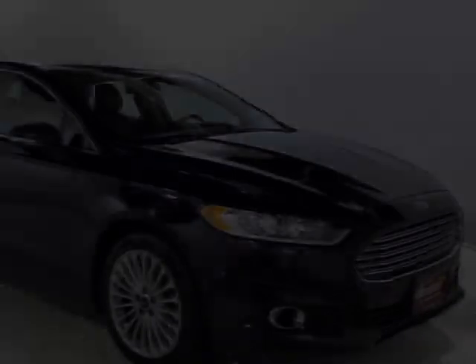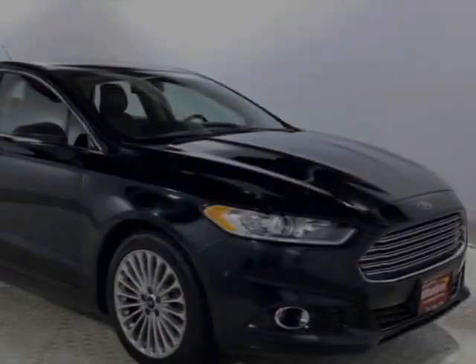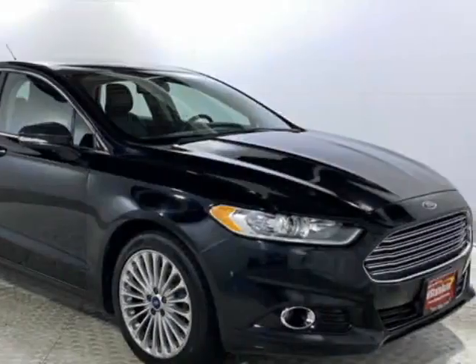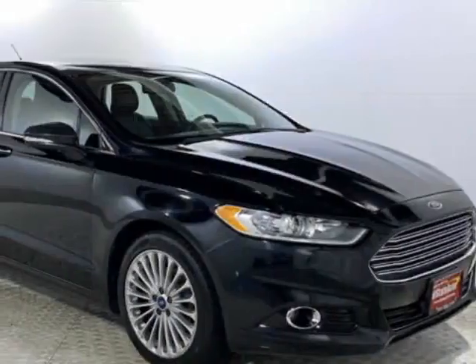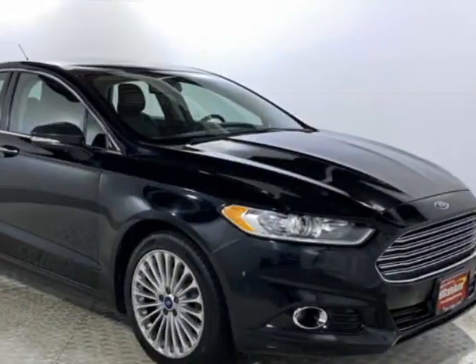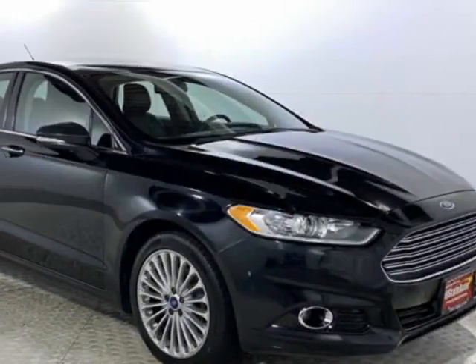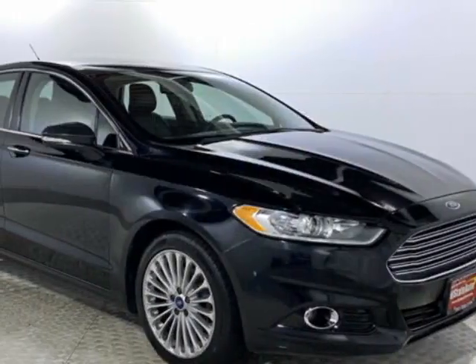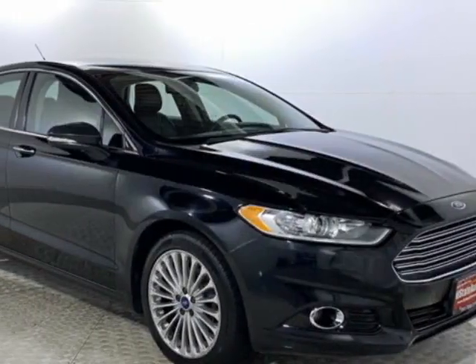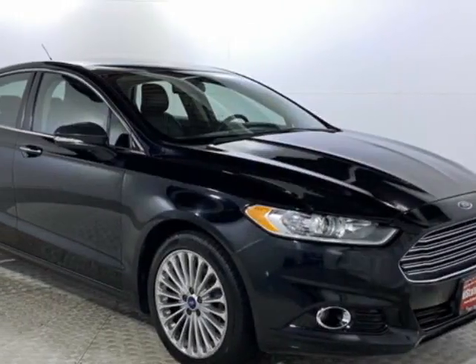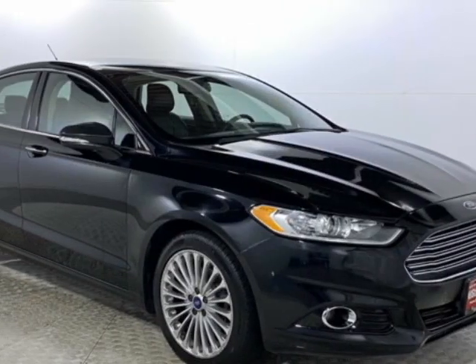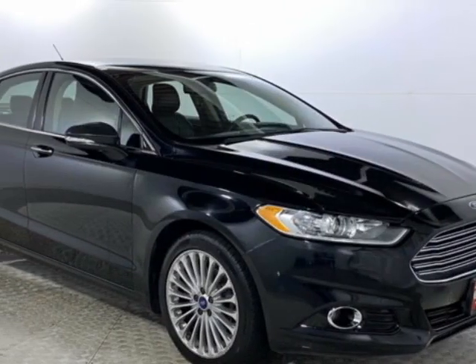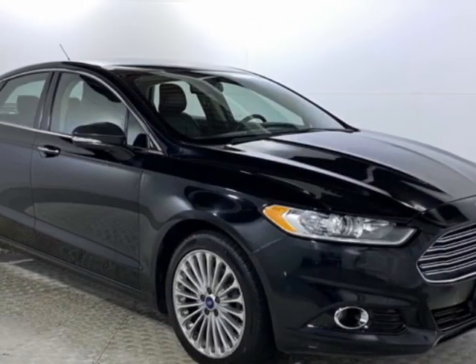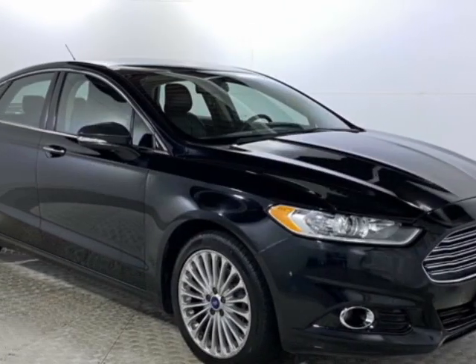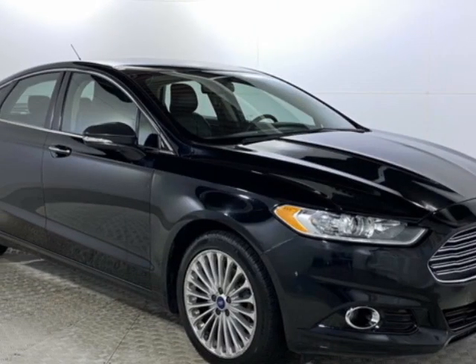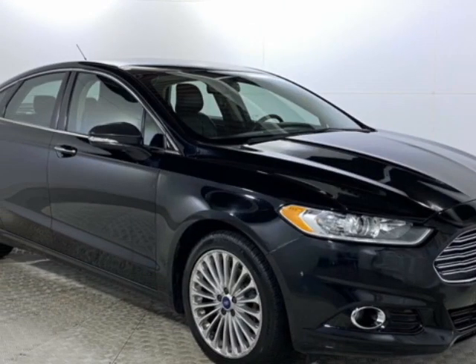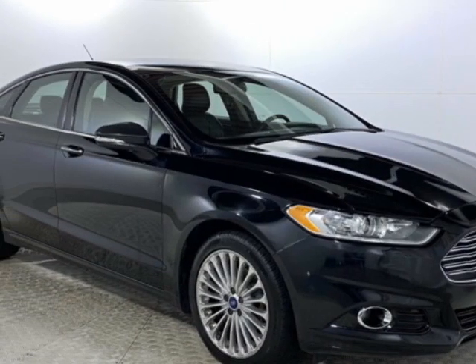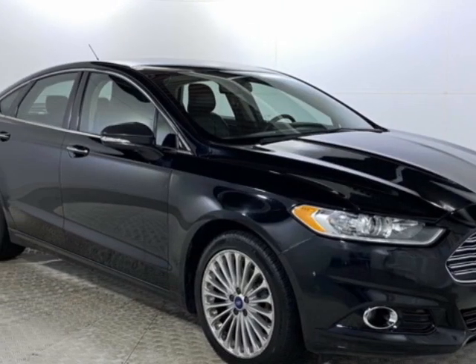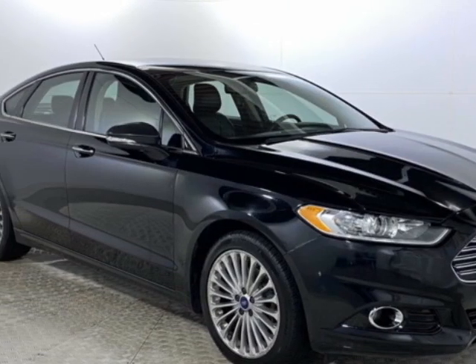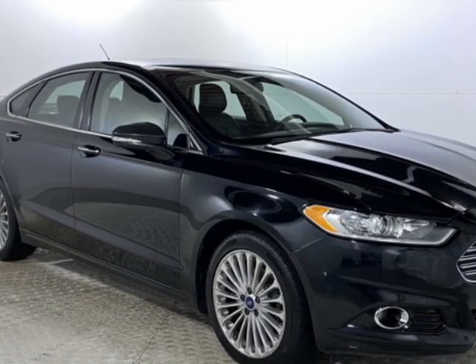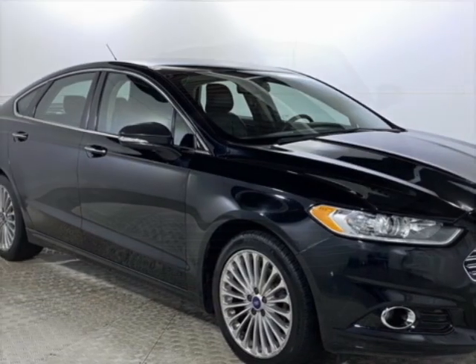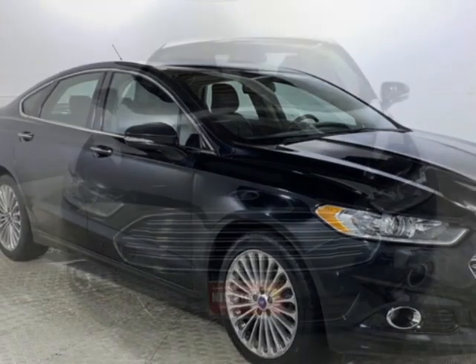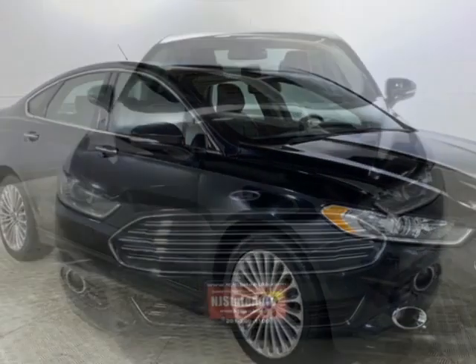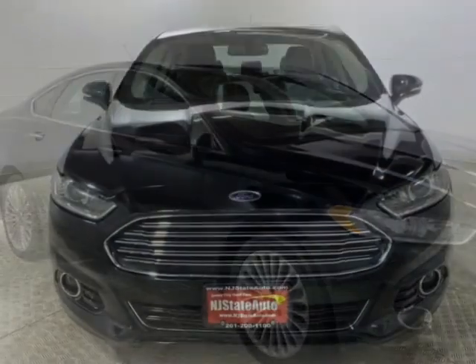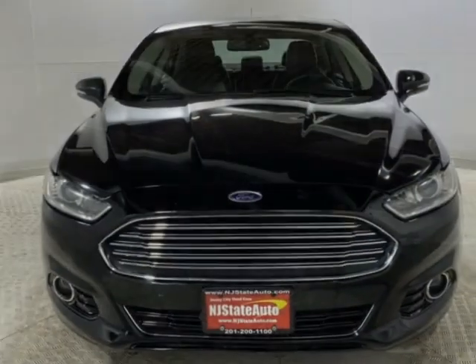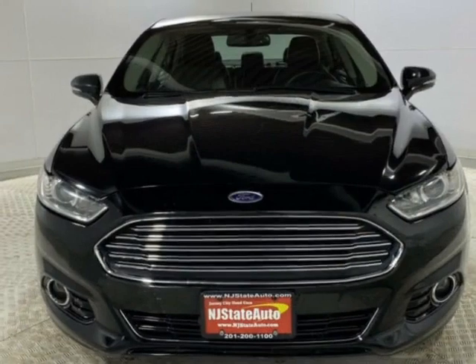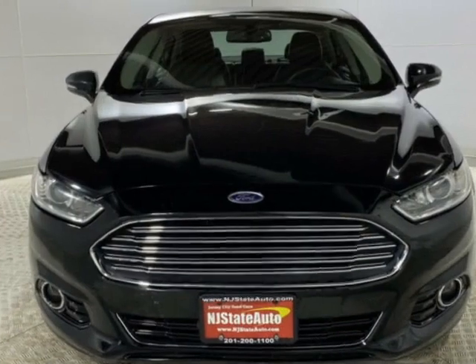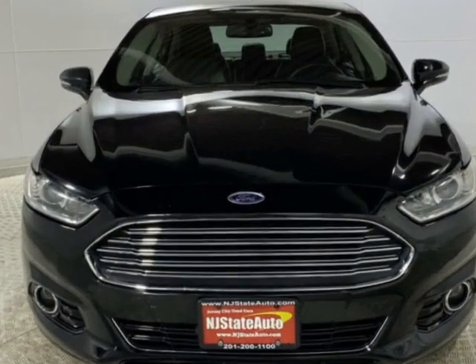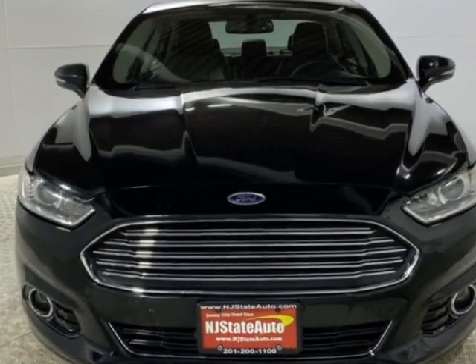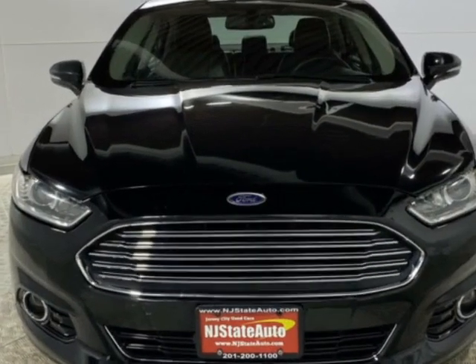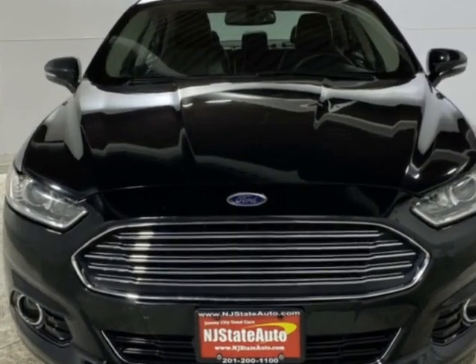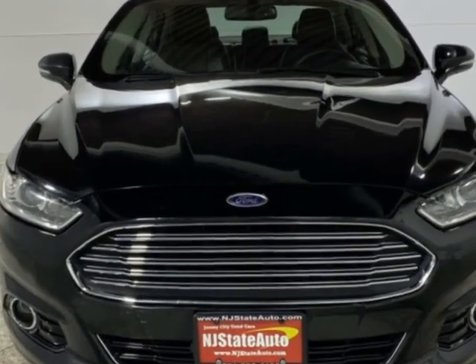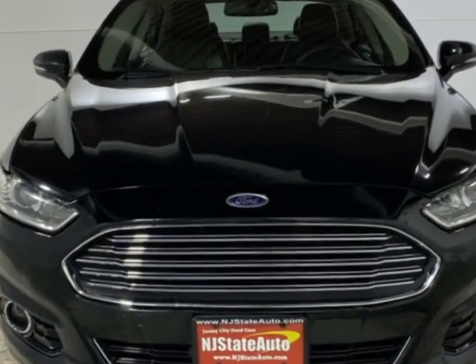Take a look at this 2016 Ford Fusion. This Fusion has just under 64,500 miles.